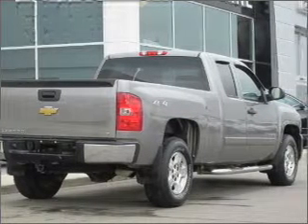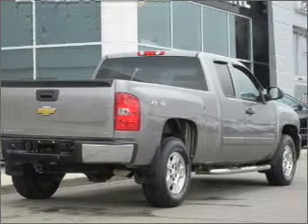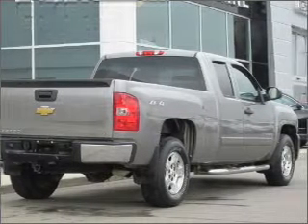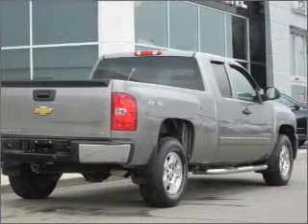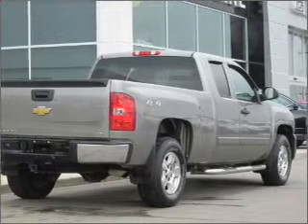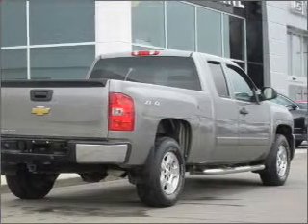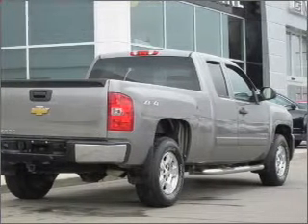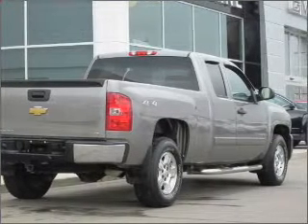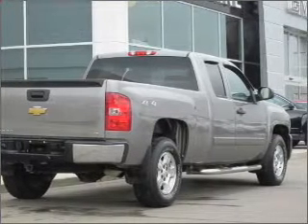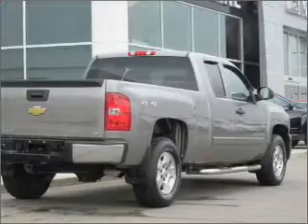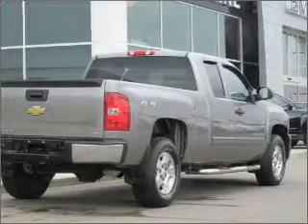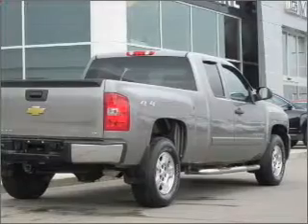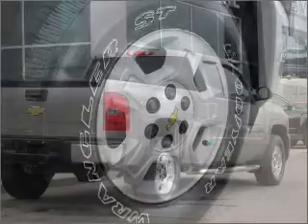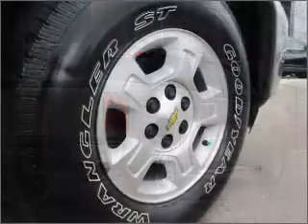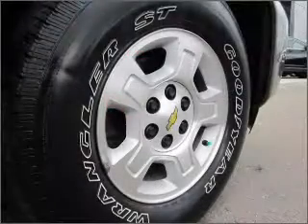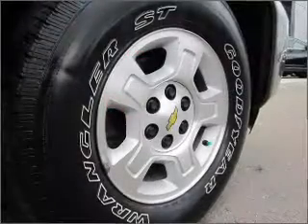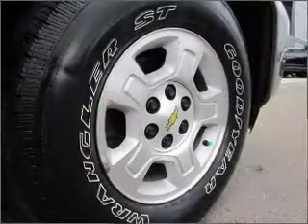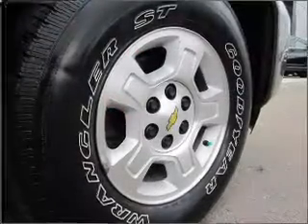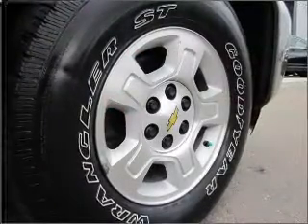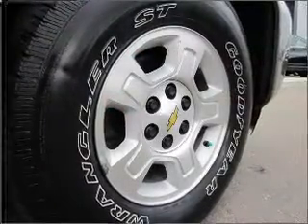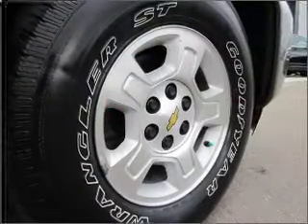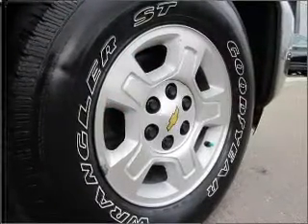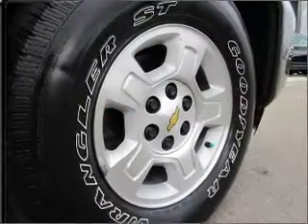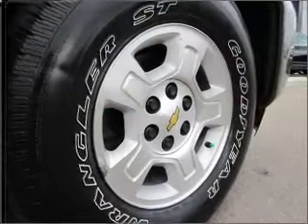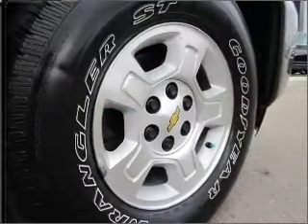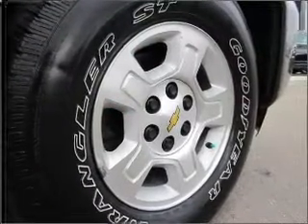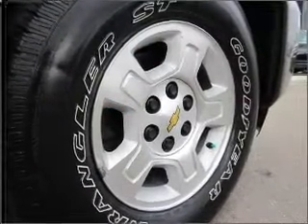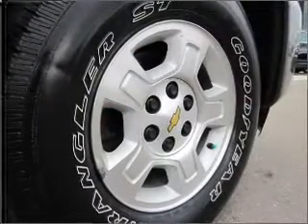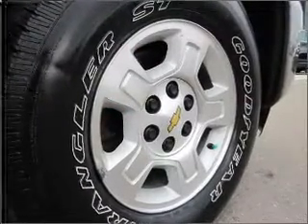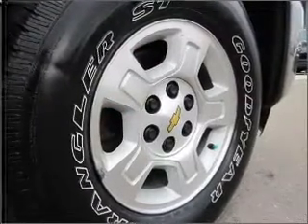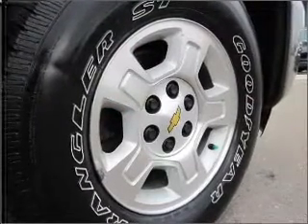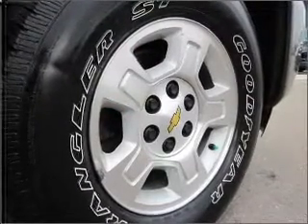The anti-lock braking system will help deliver you safely to your destination. Enjoy the comfort of dual temperature controls.